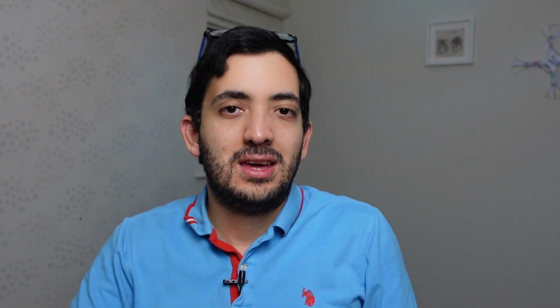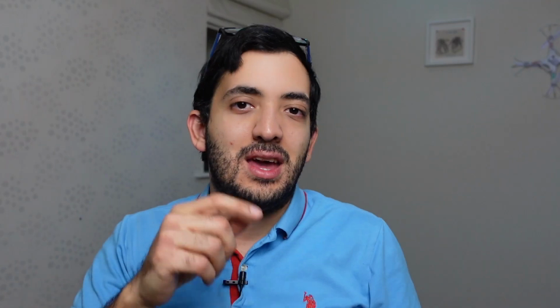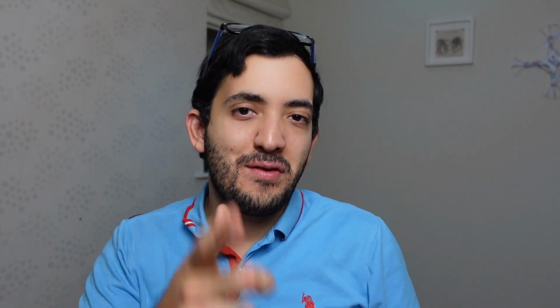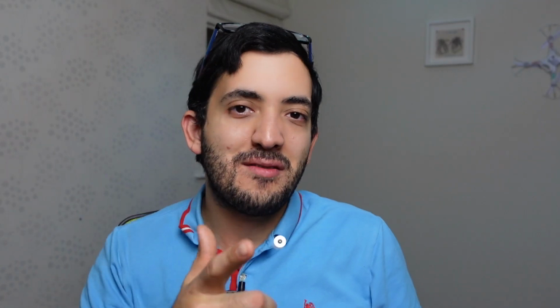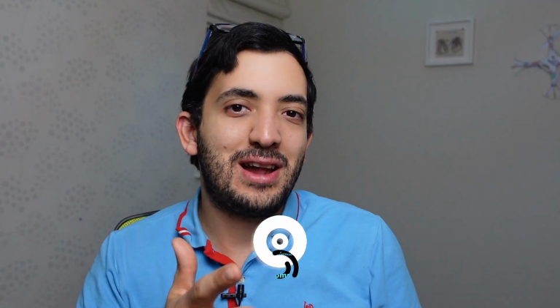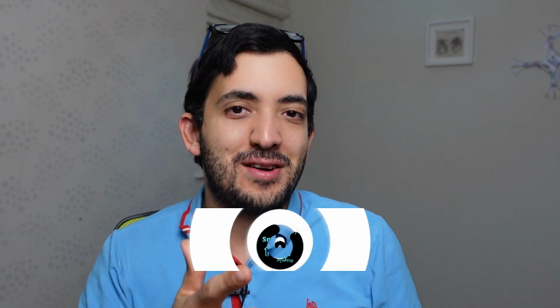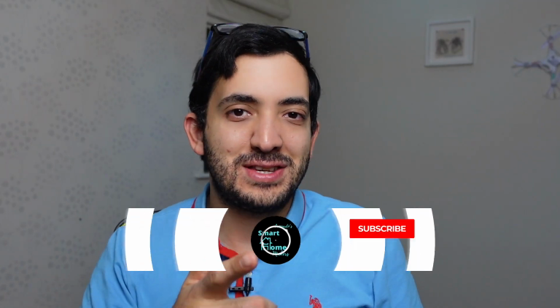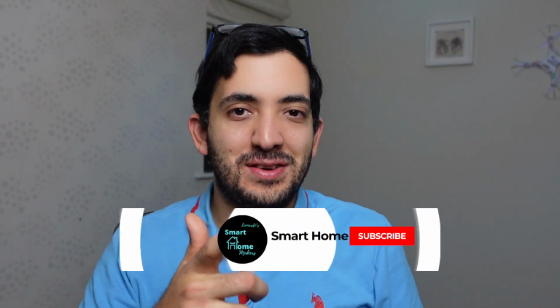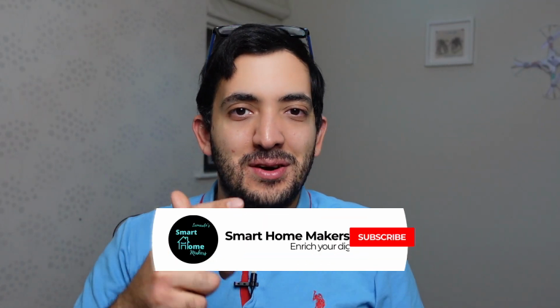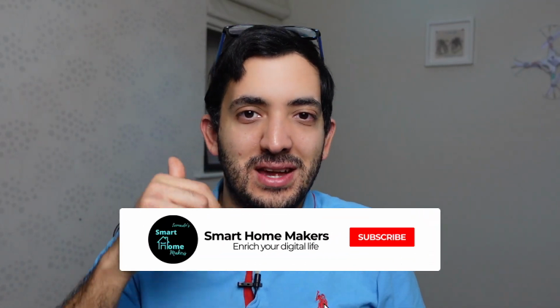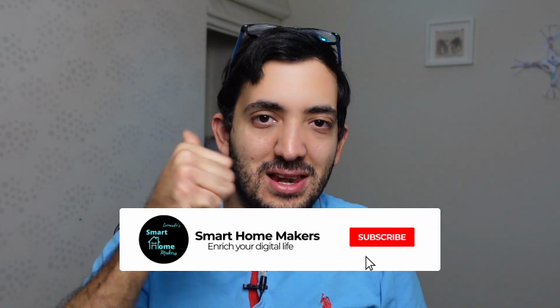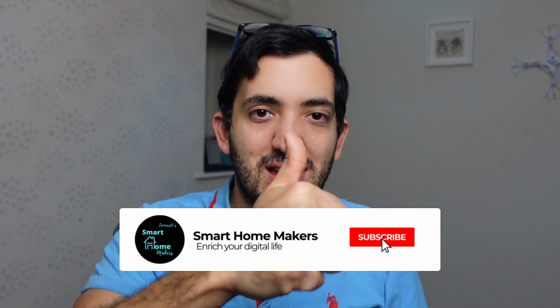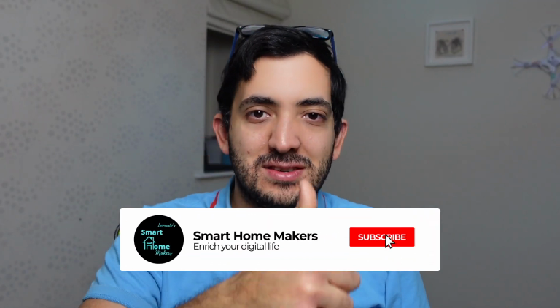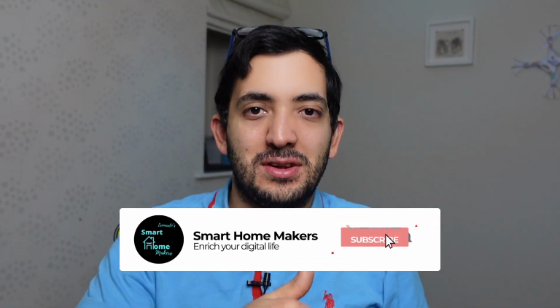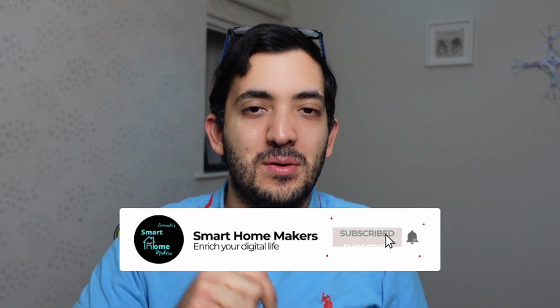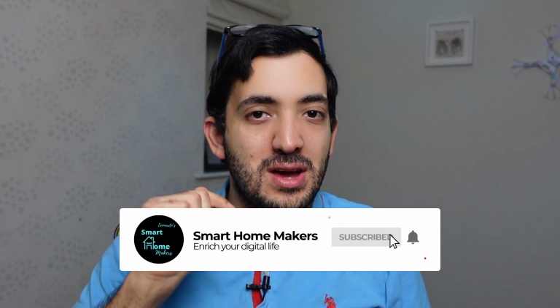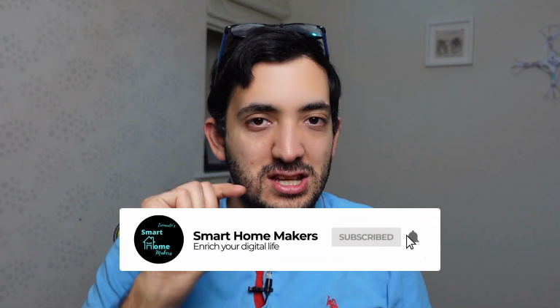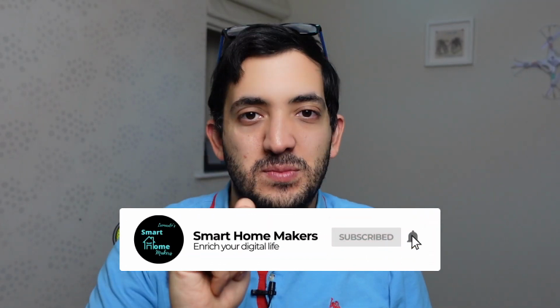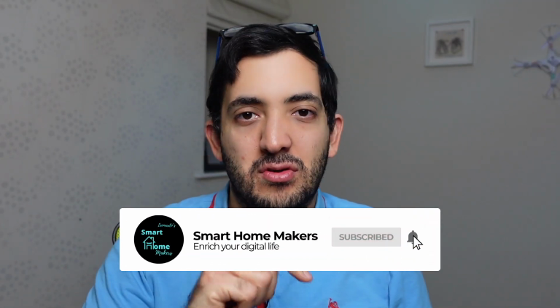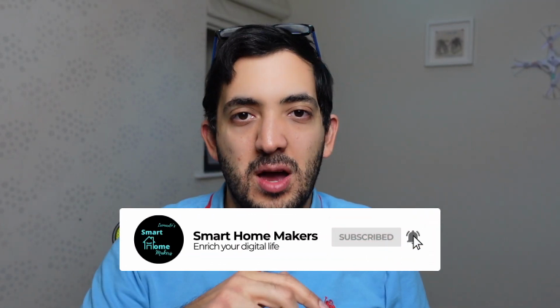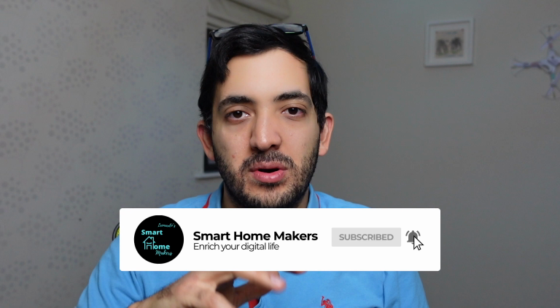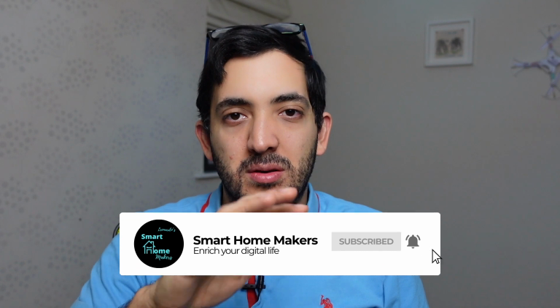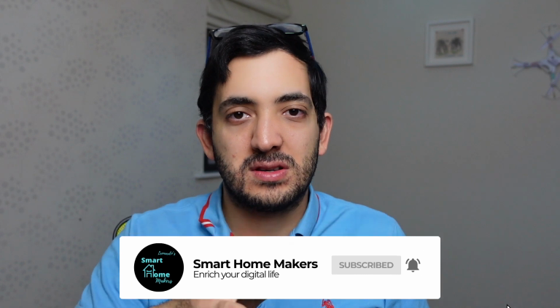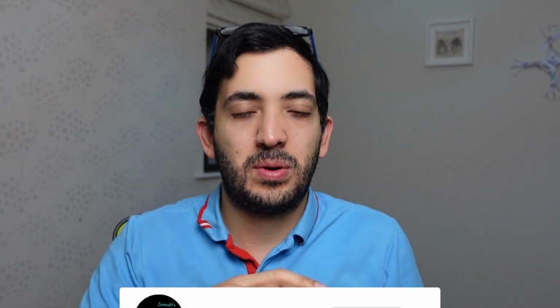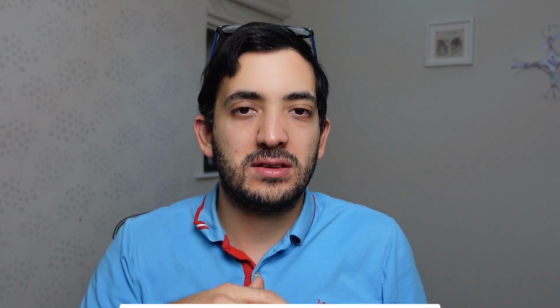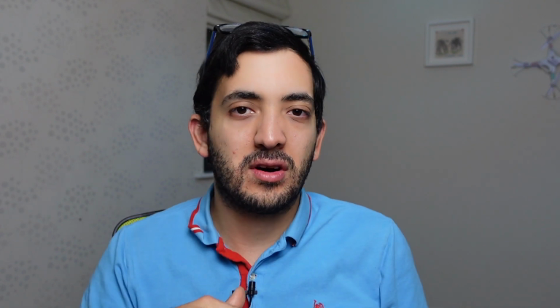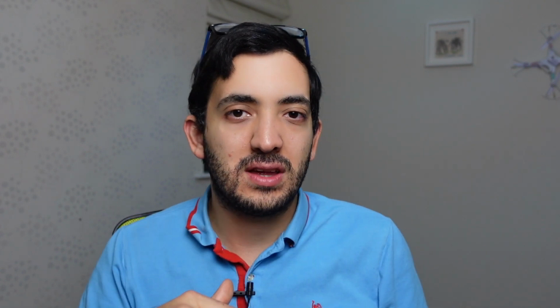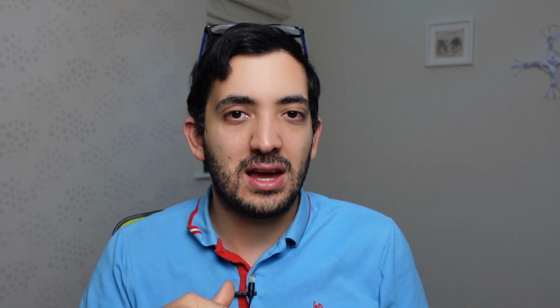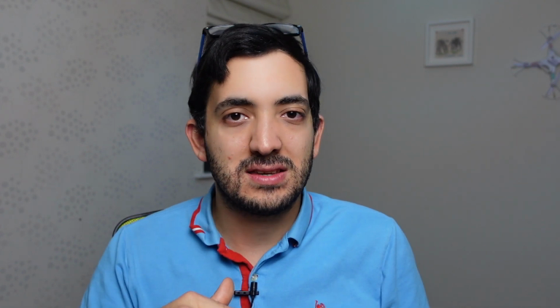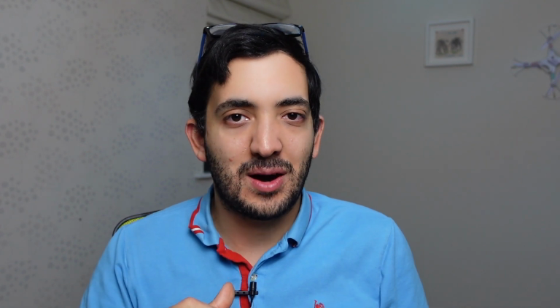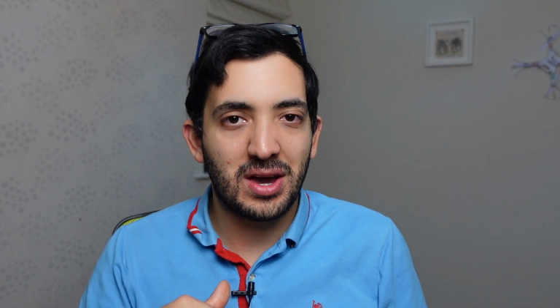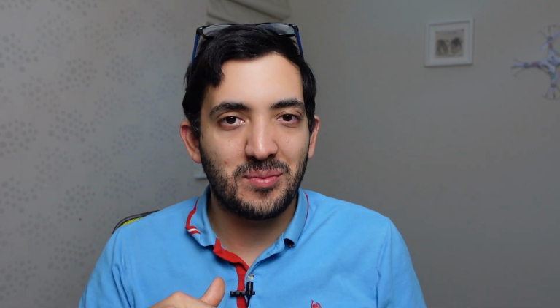If you're getting value out of this video, please like and subscribe — there's plenty of content like this coming up.